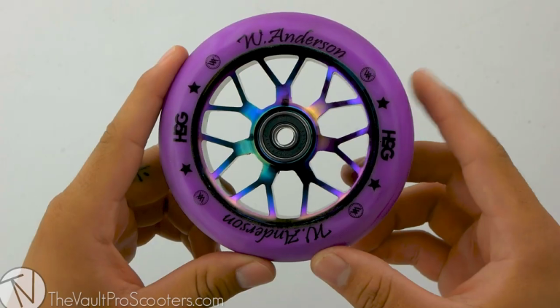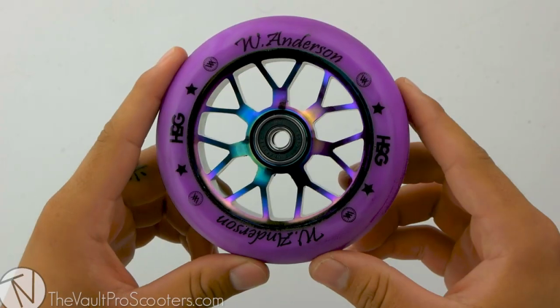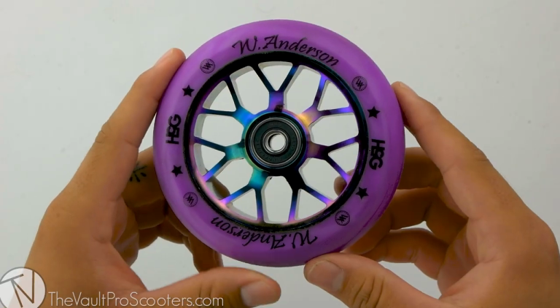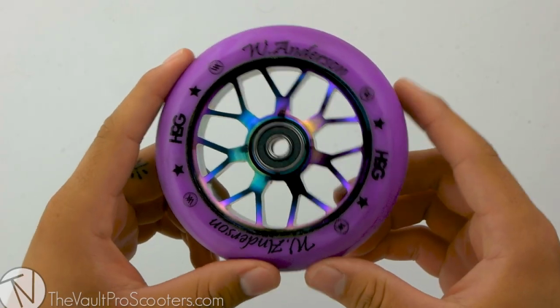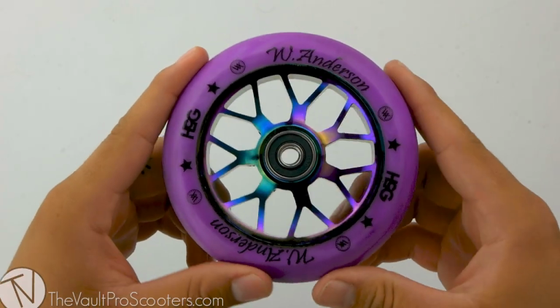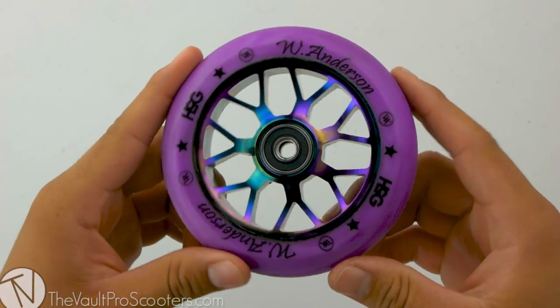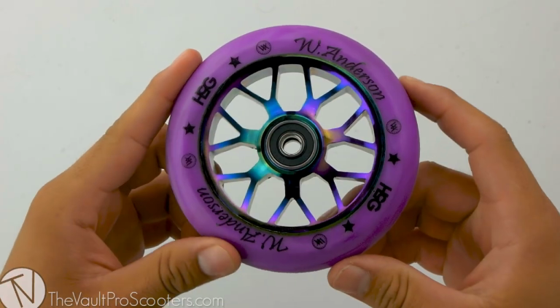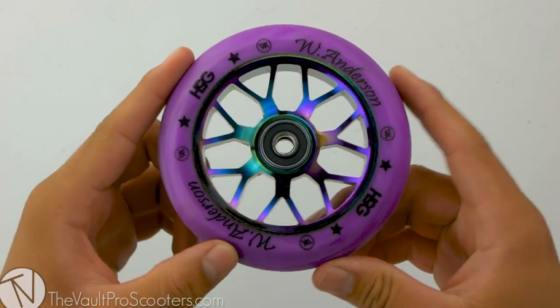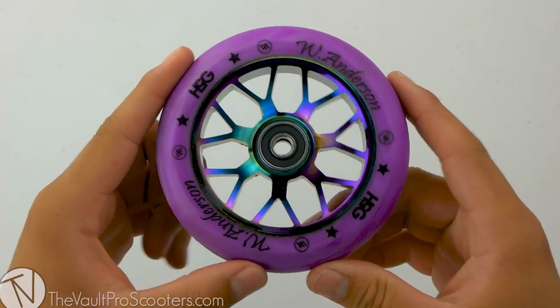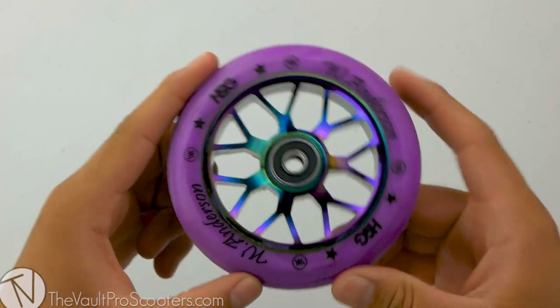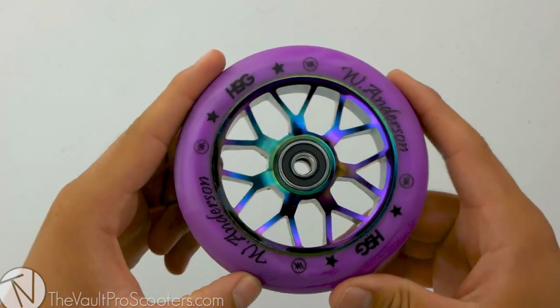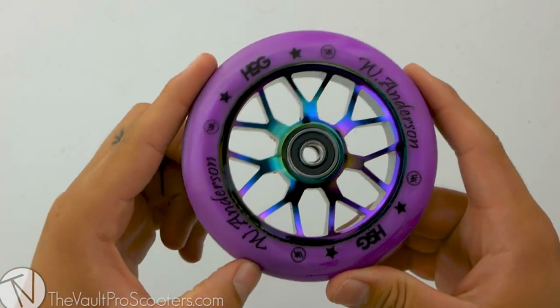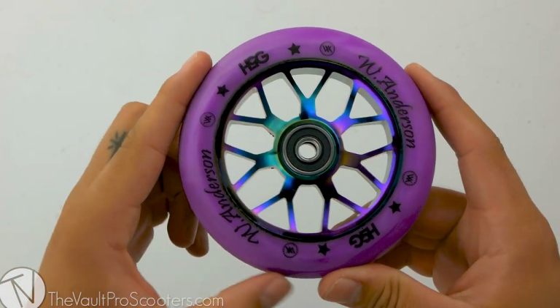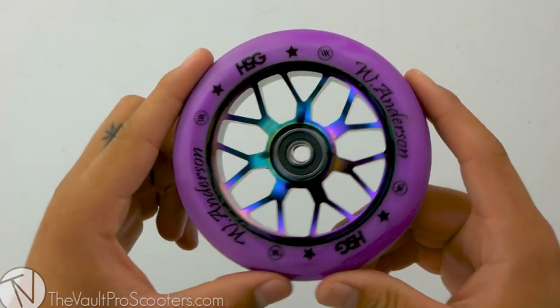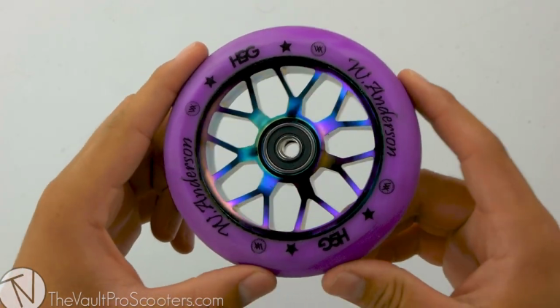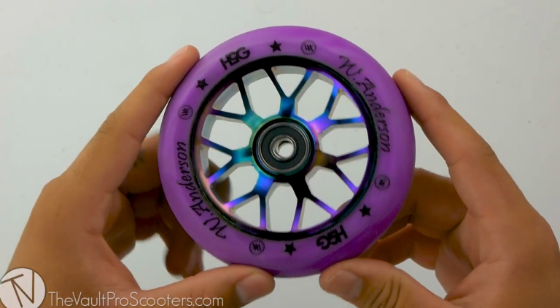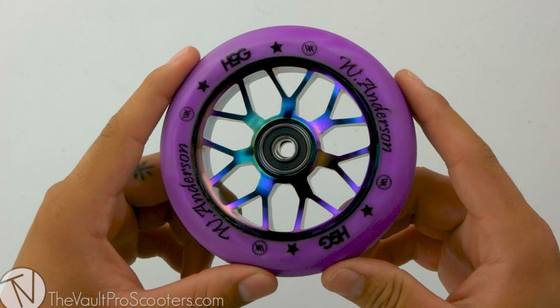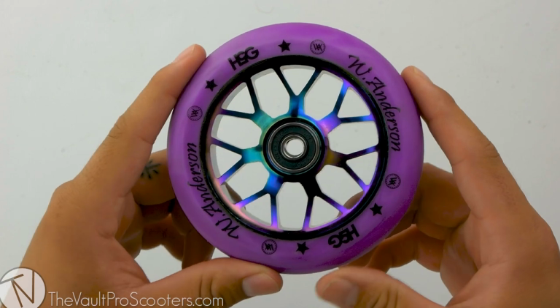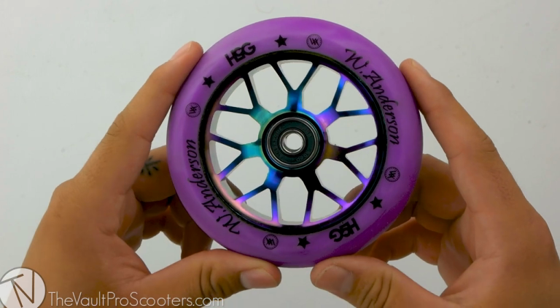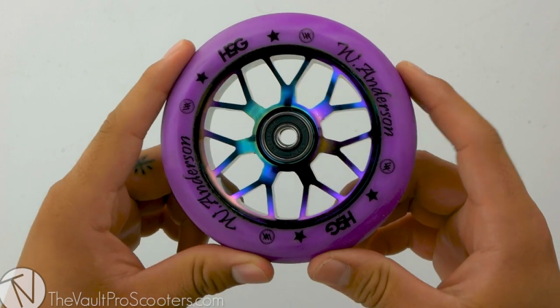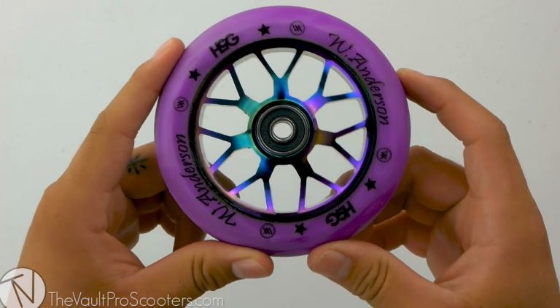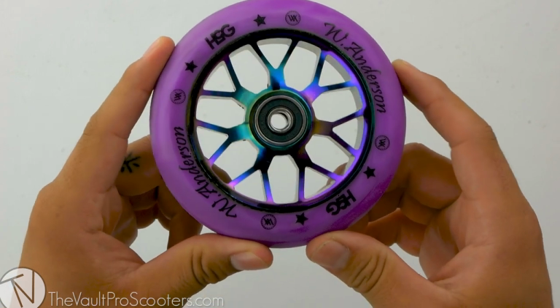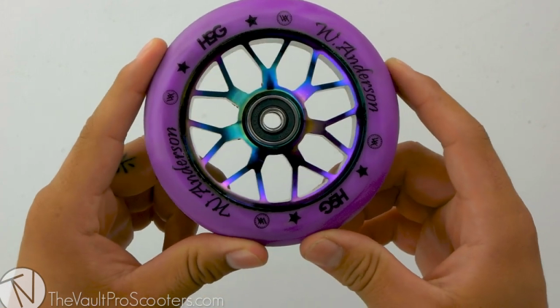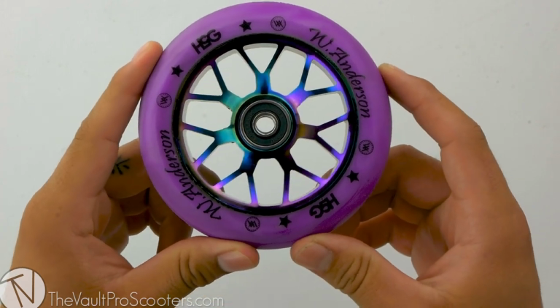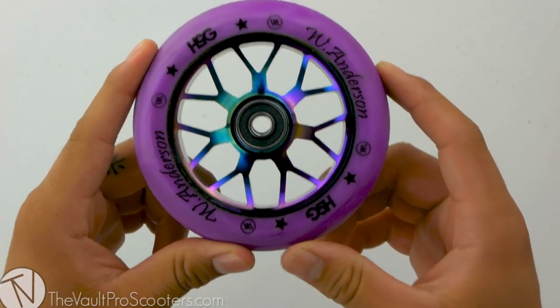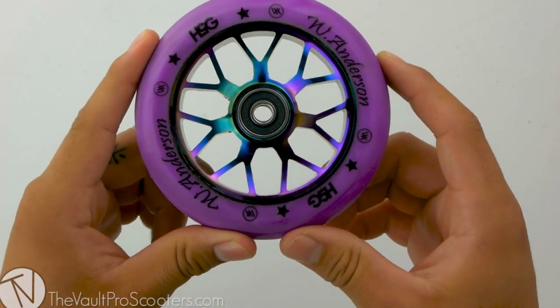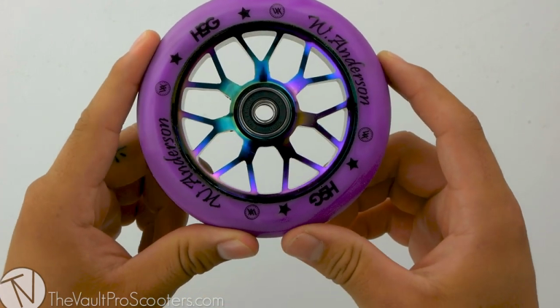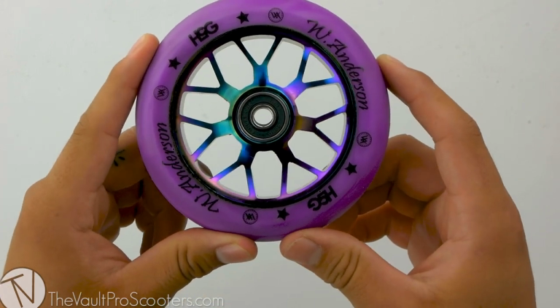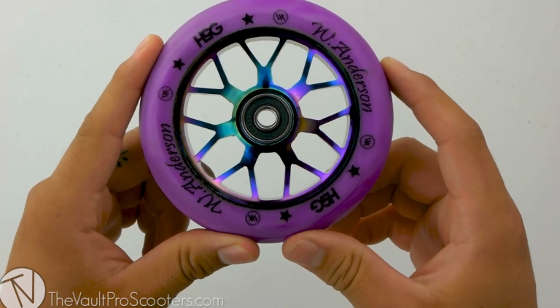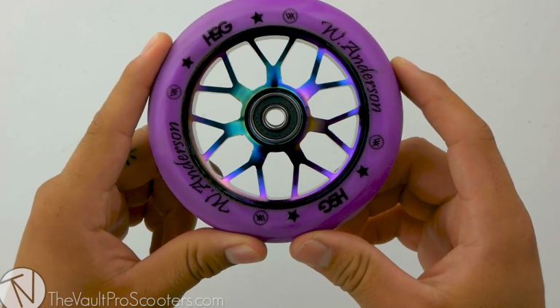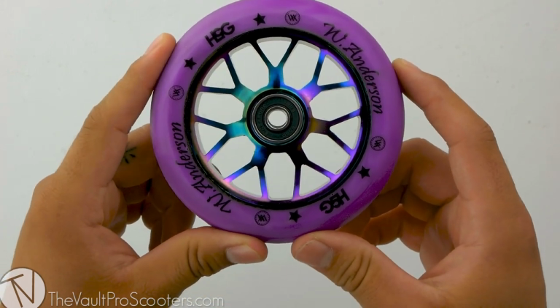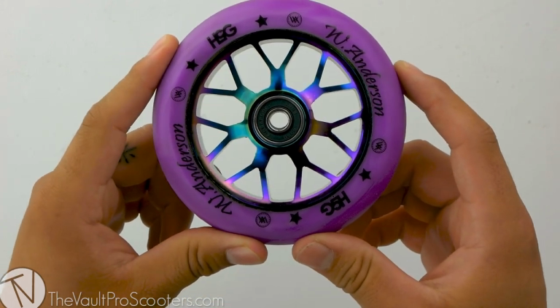This was the all-new Hank 5 Gear Wyatt Anderson Signature Wheel. Stay tuned for our next product demo.